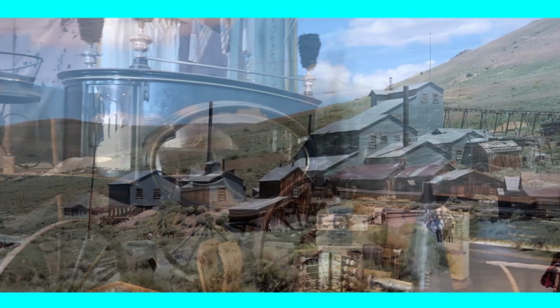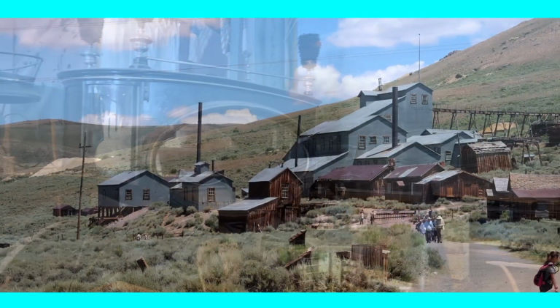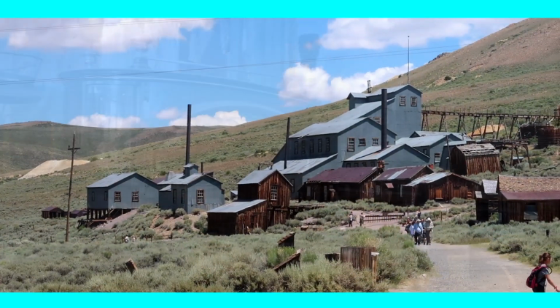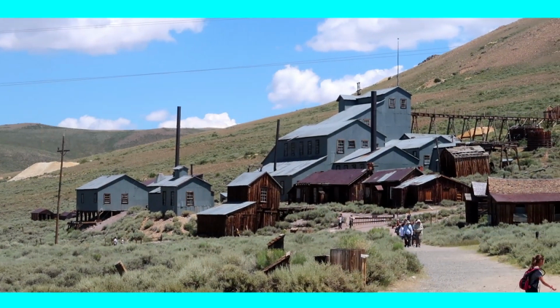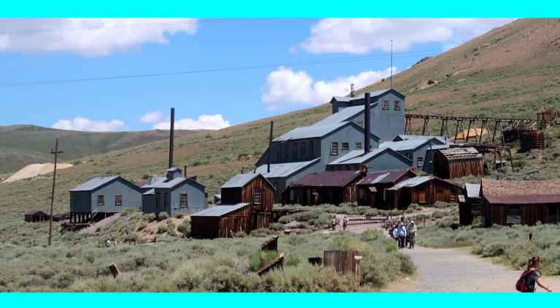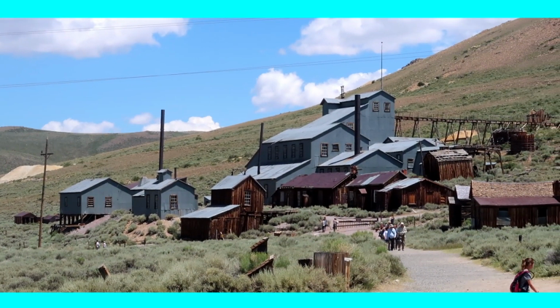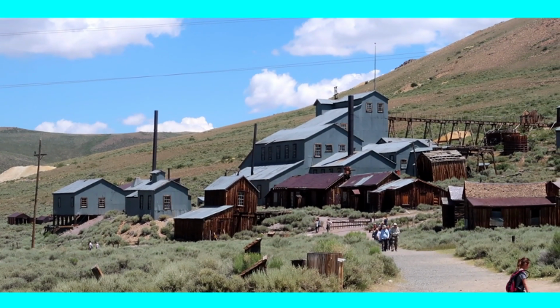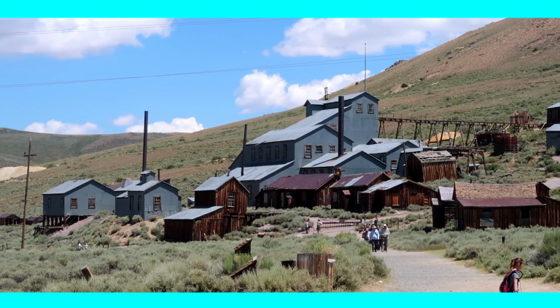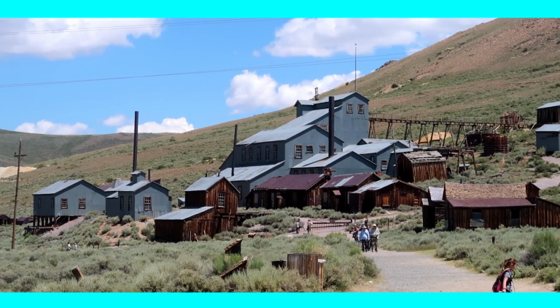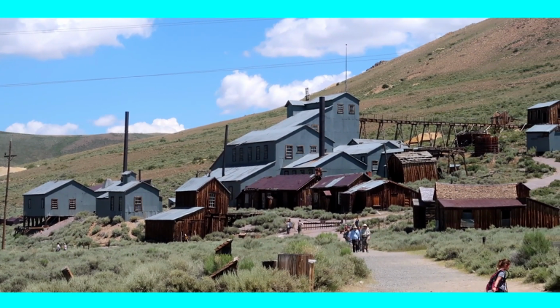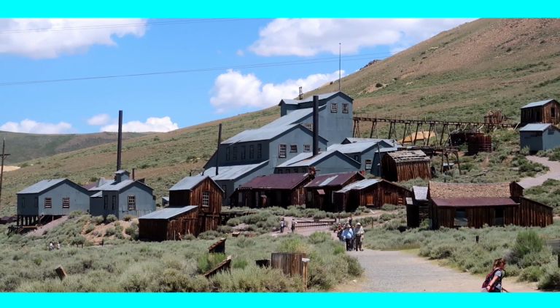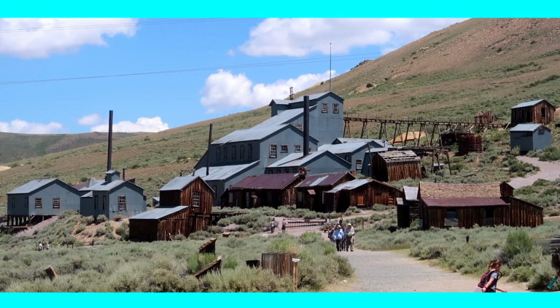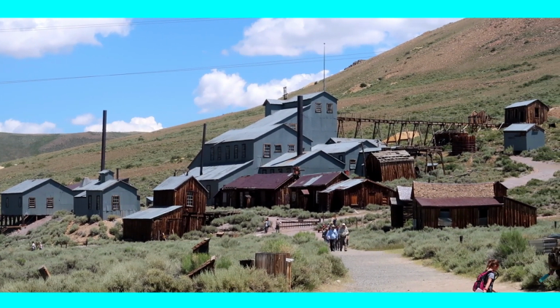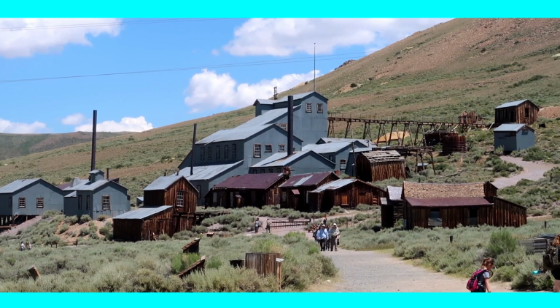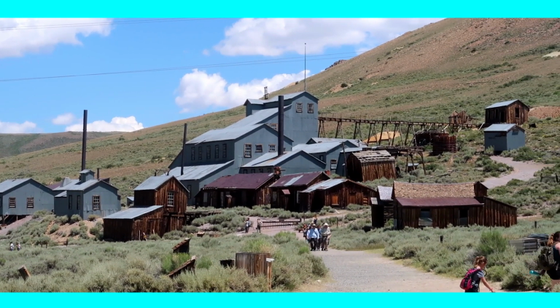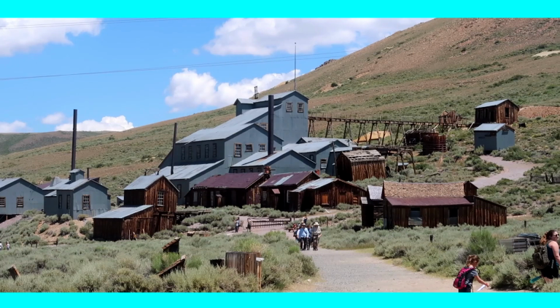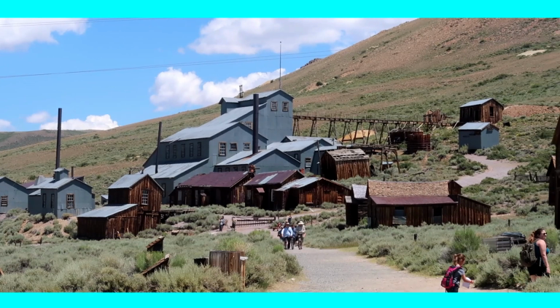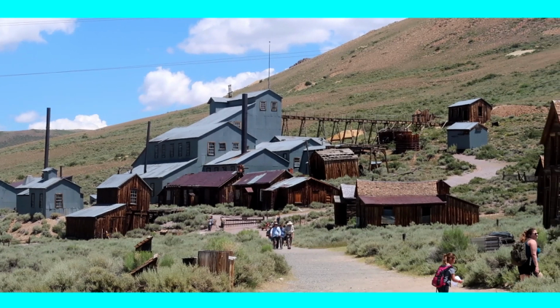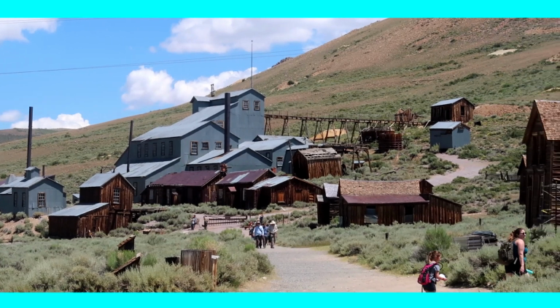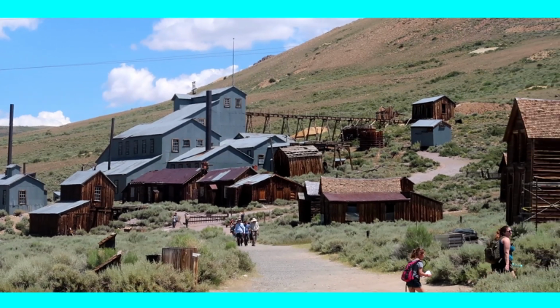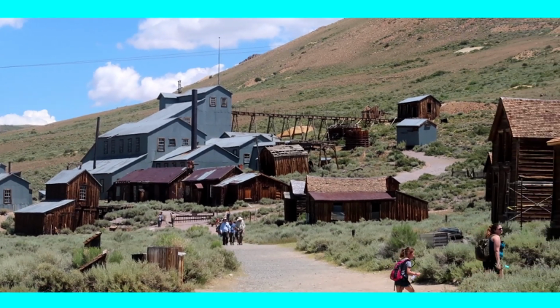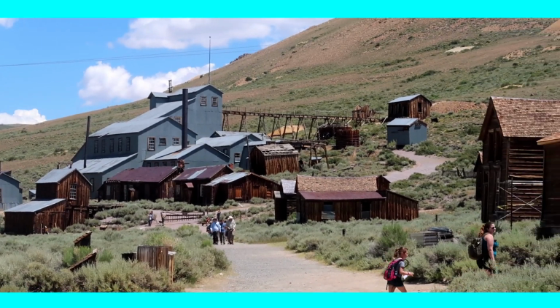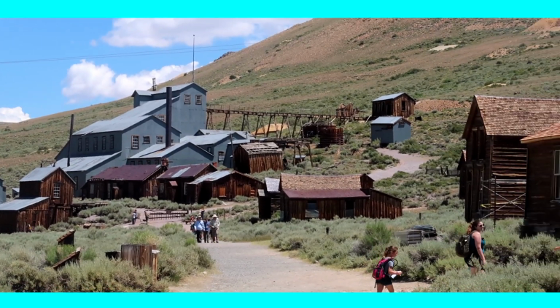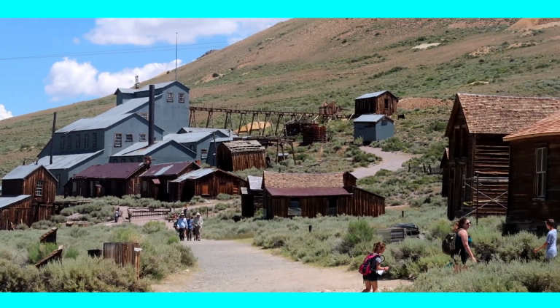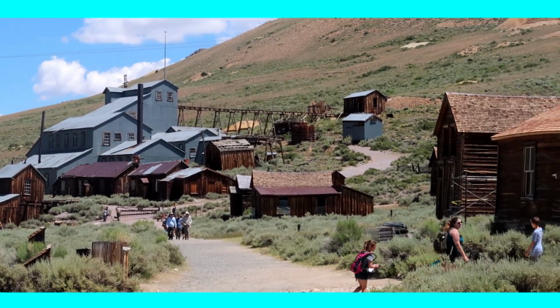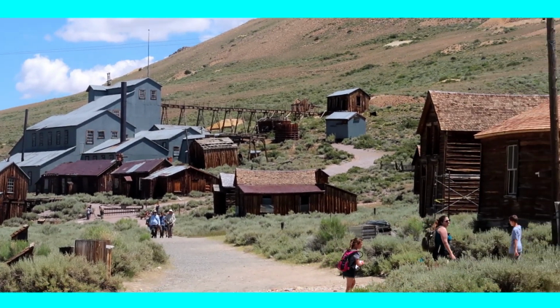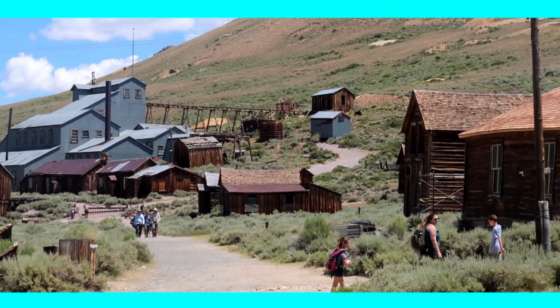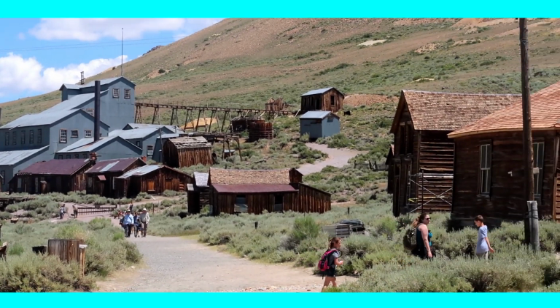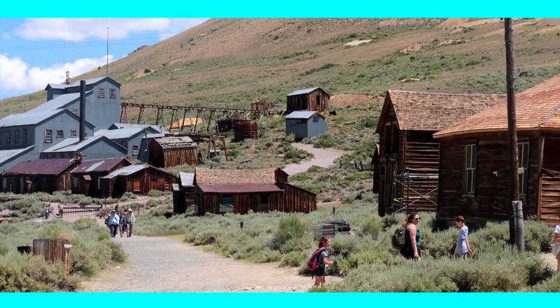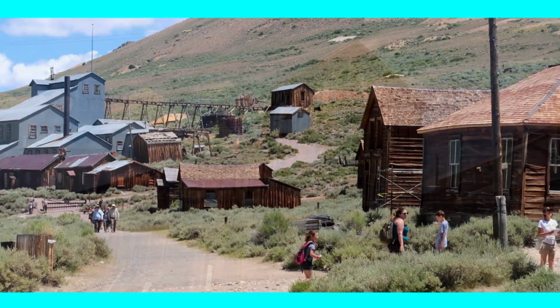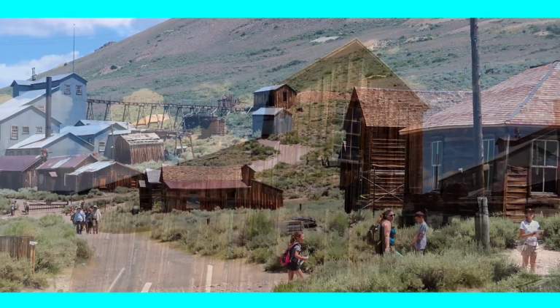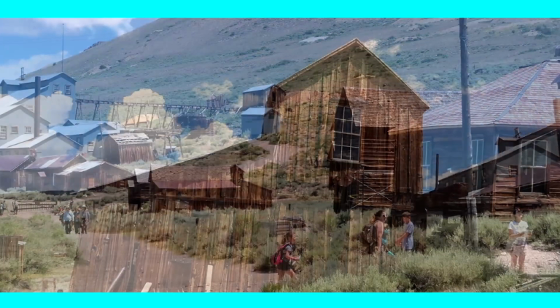Another highlight would be the Standard Mill on the top of the hill, where you can also book guided tours.